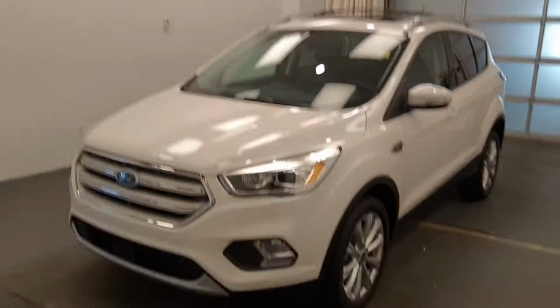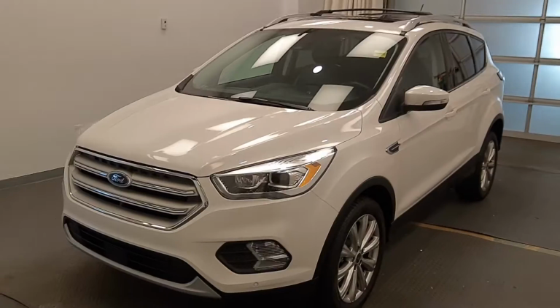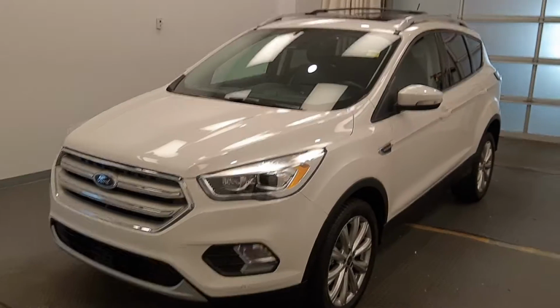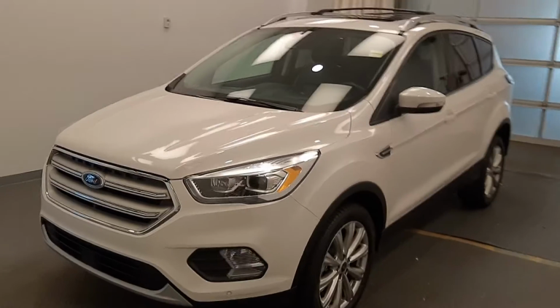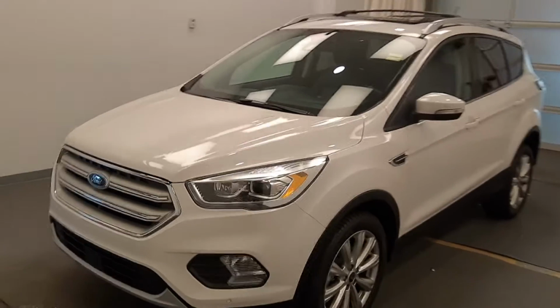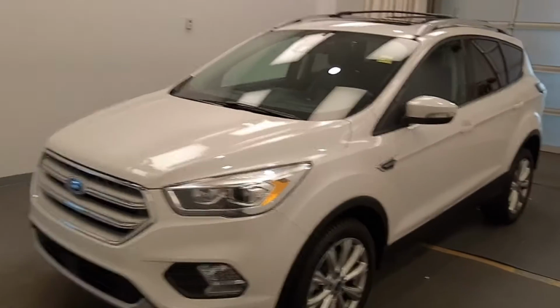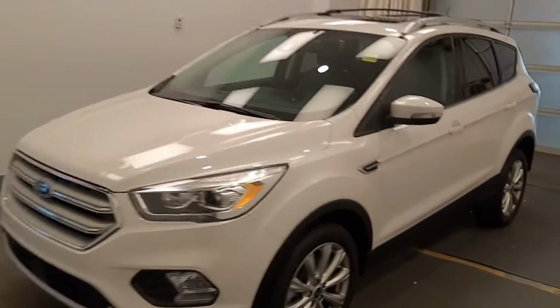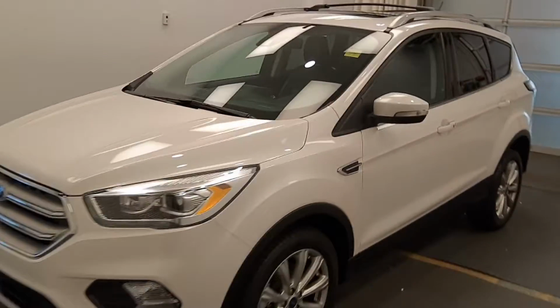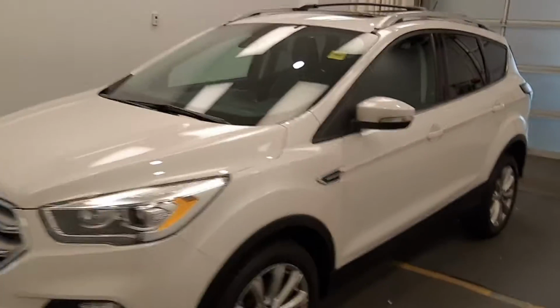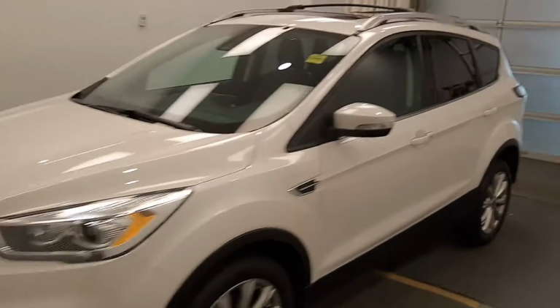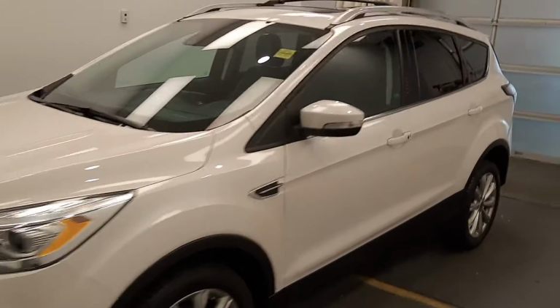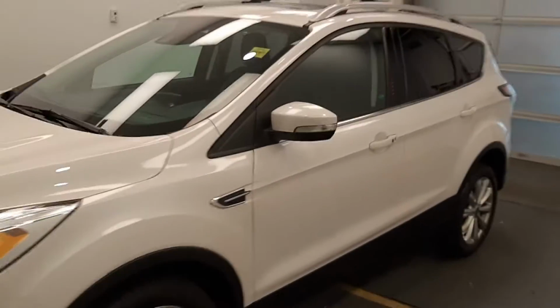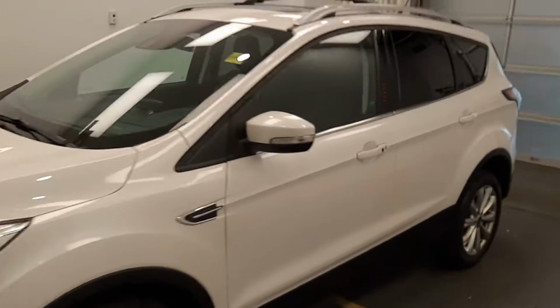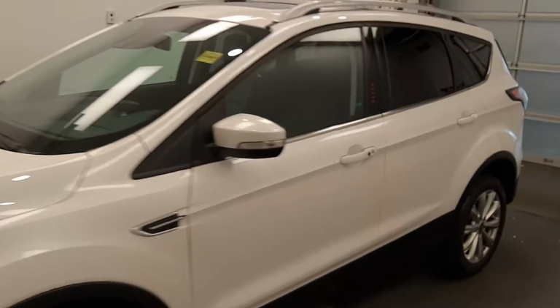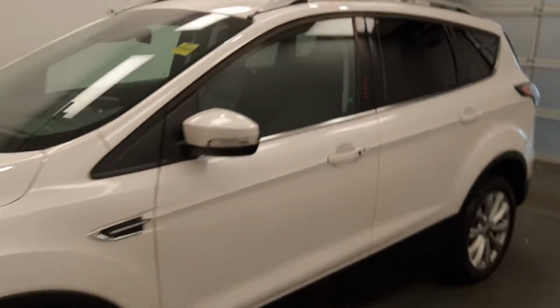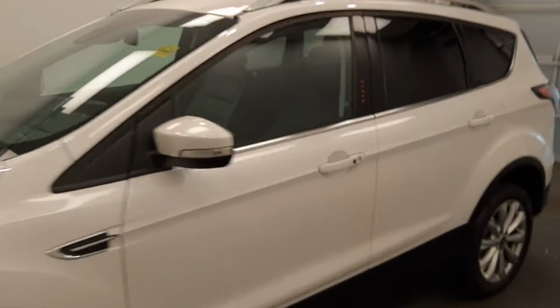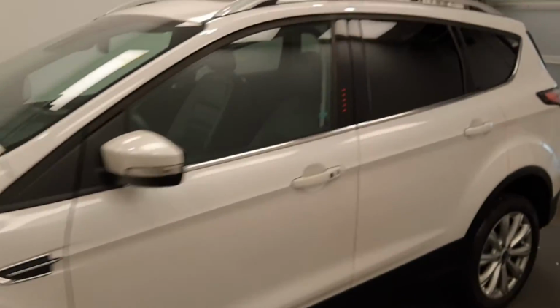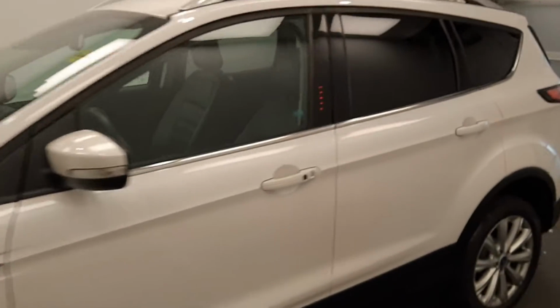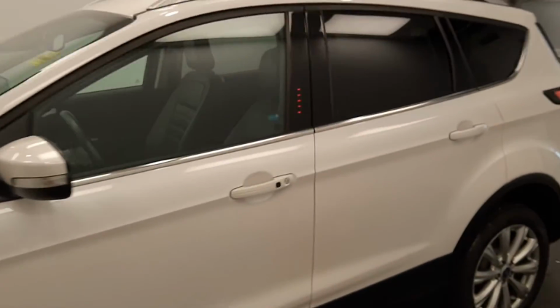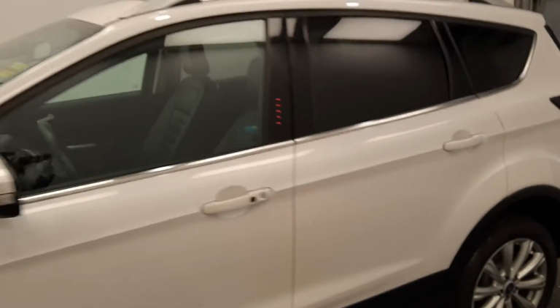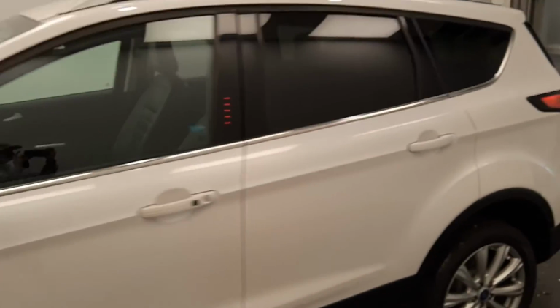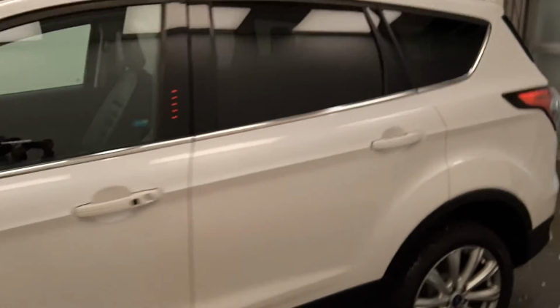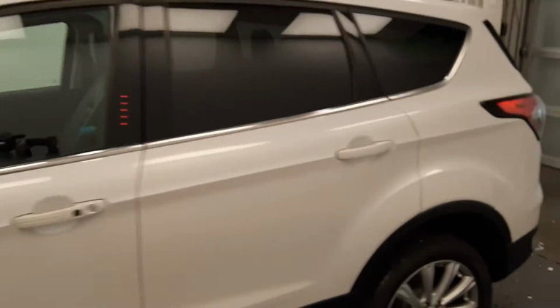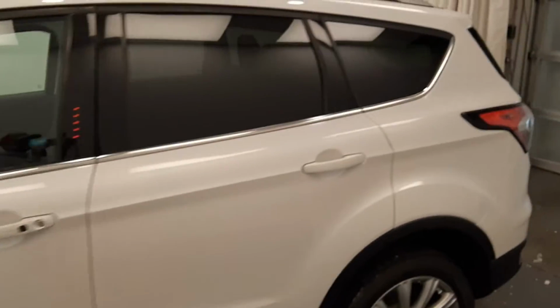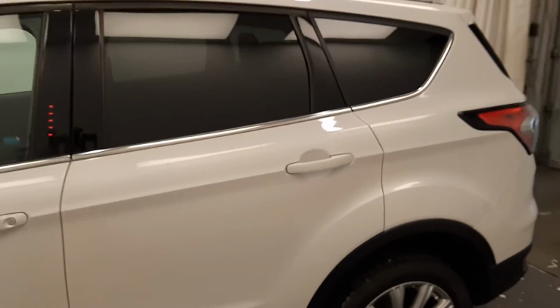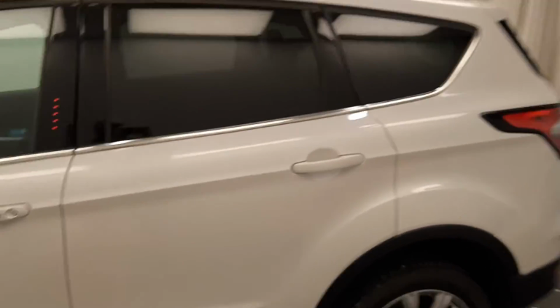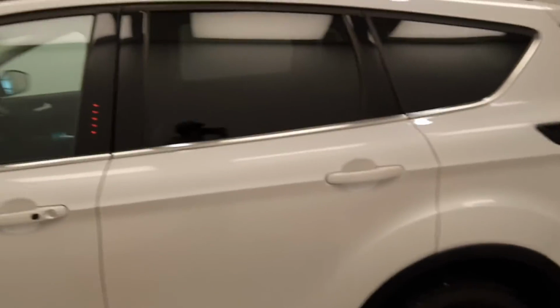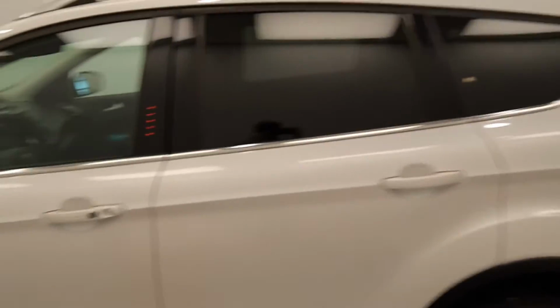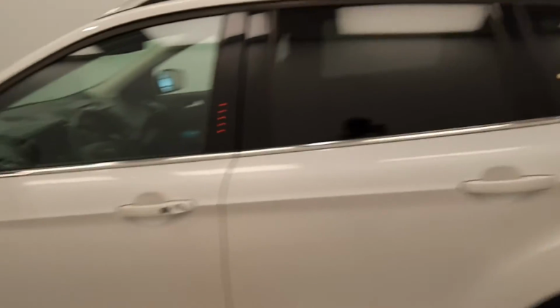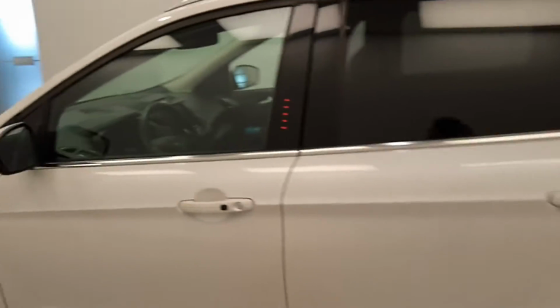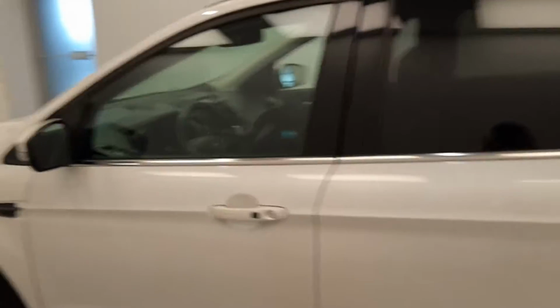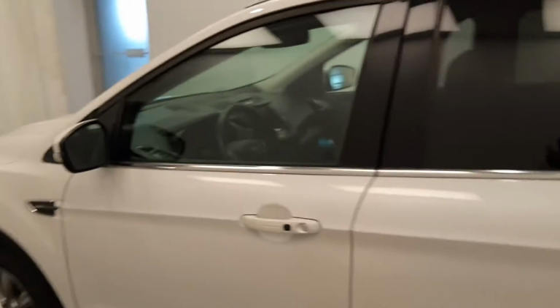We're reviewing stock number 228908, a 2018 Ford Escape, and our exterior color is white.